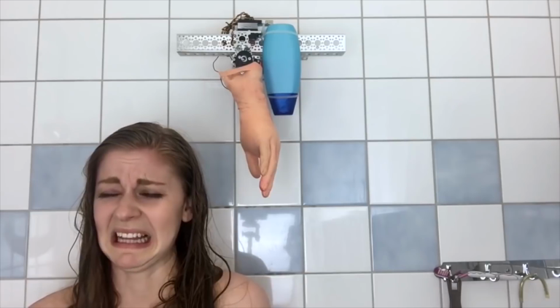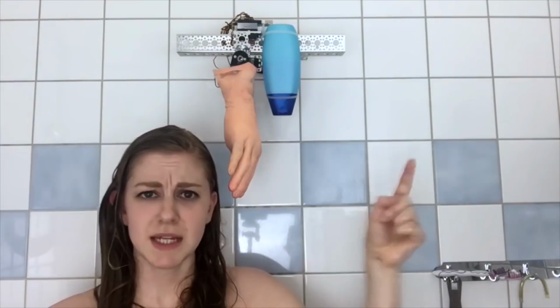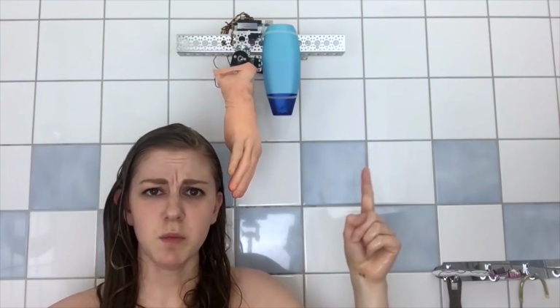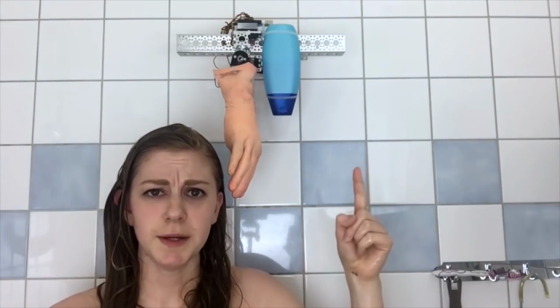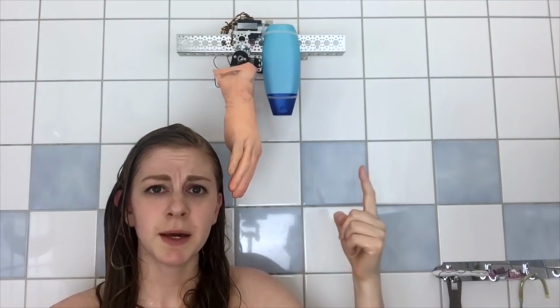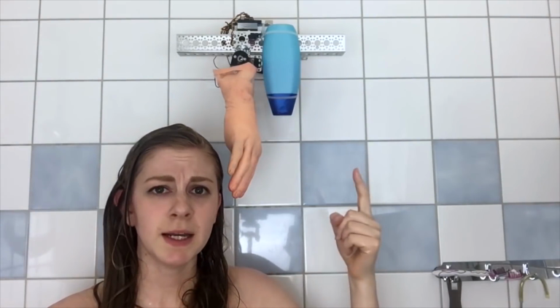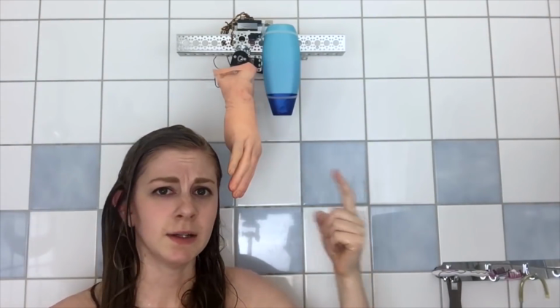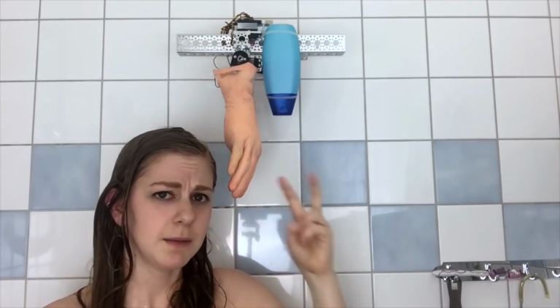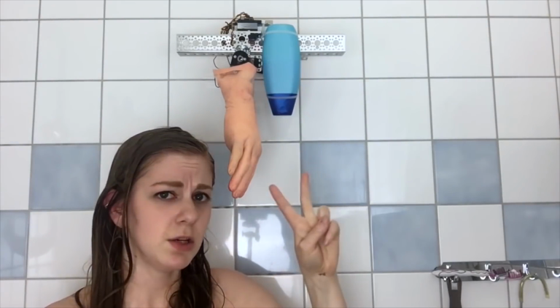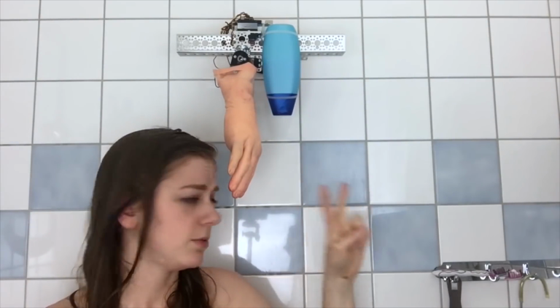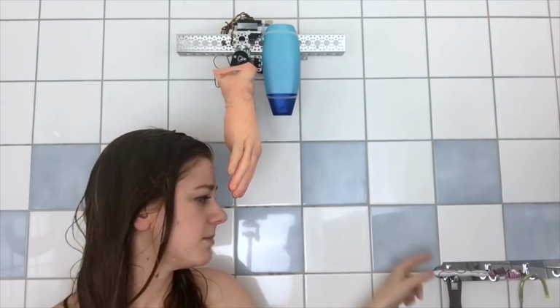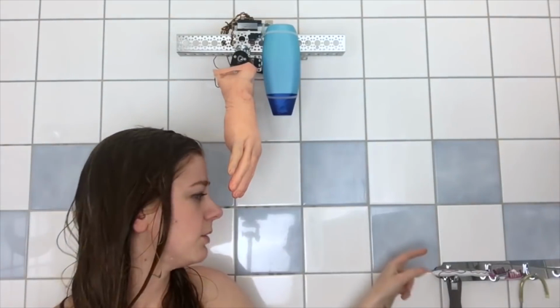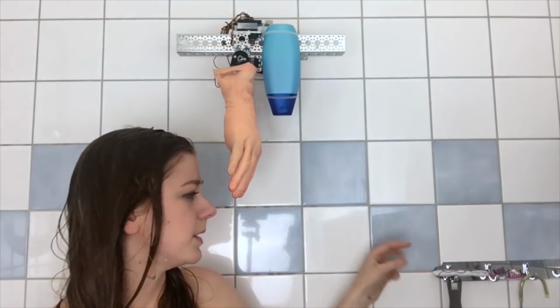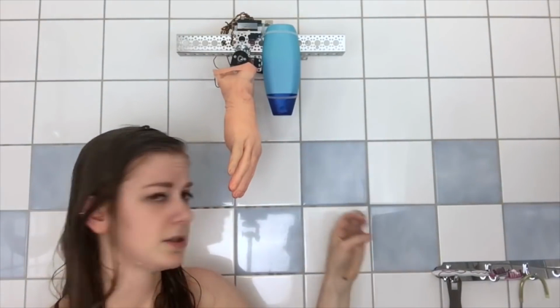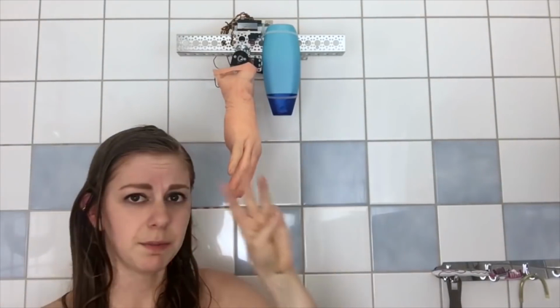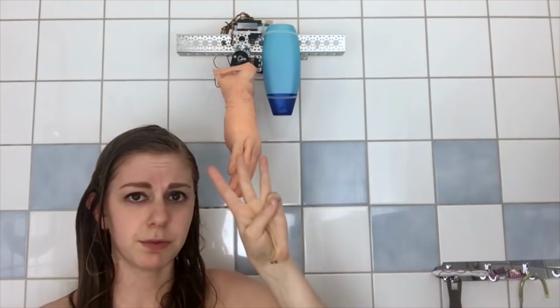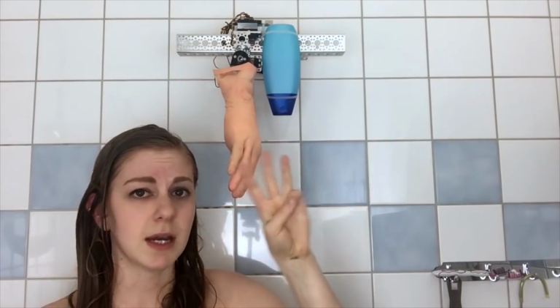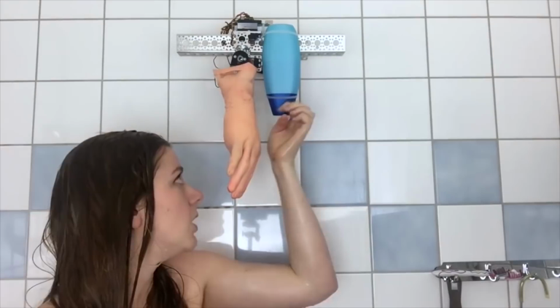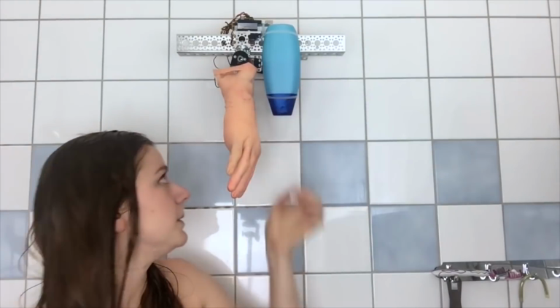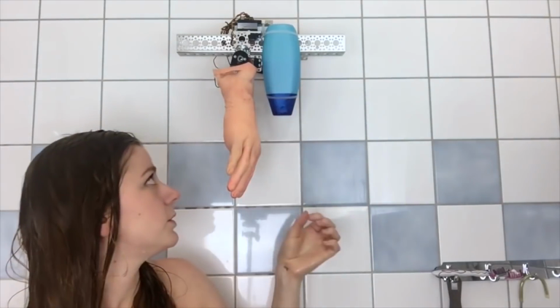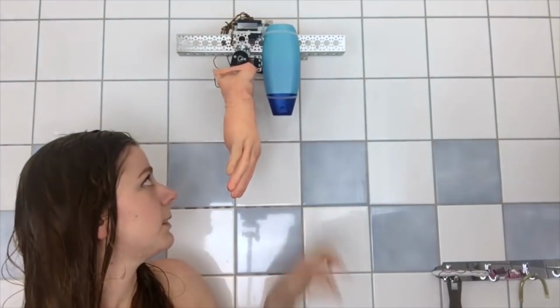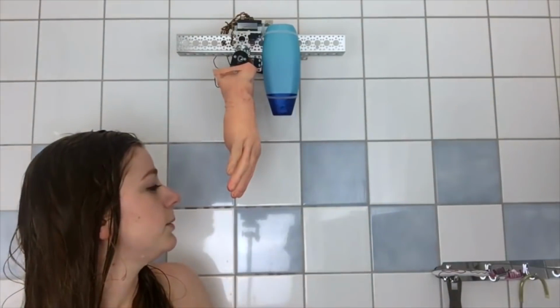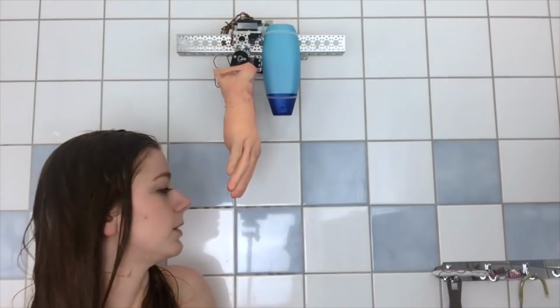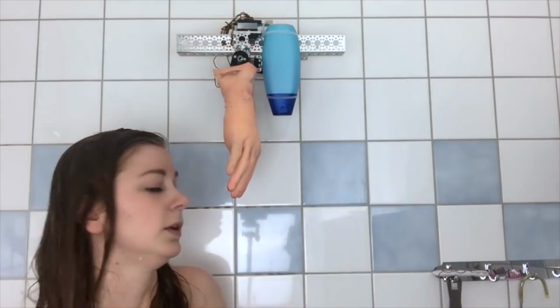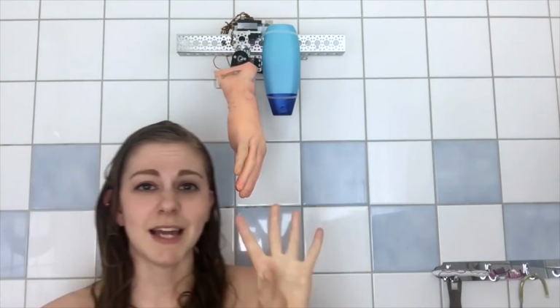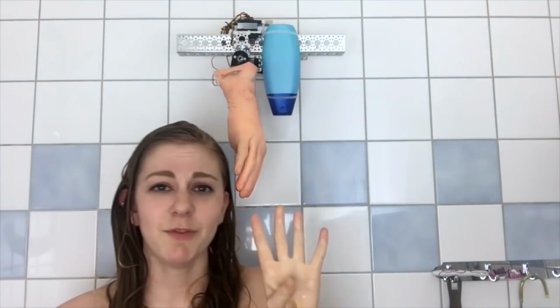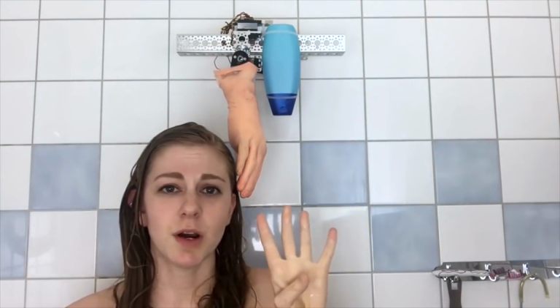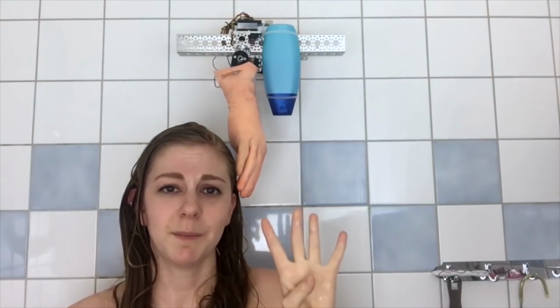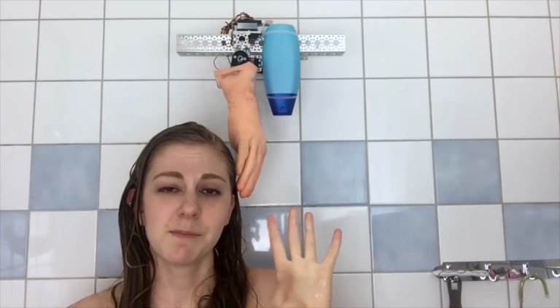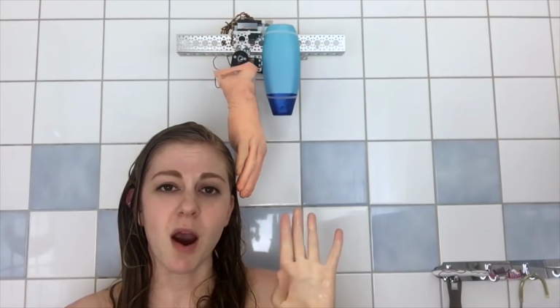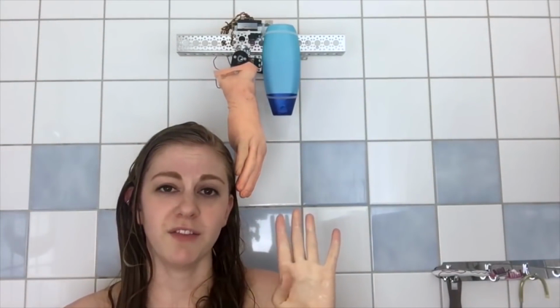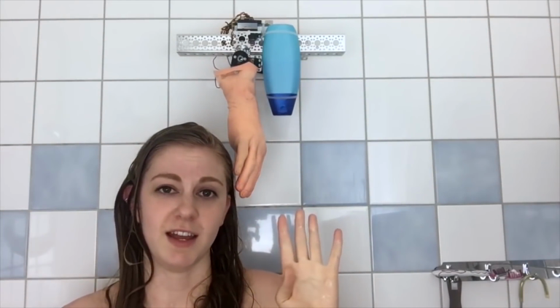Step one: plug it in. Step two: grab toothbrush. Step three: open the shampoo bottle. Step four: profit.